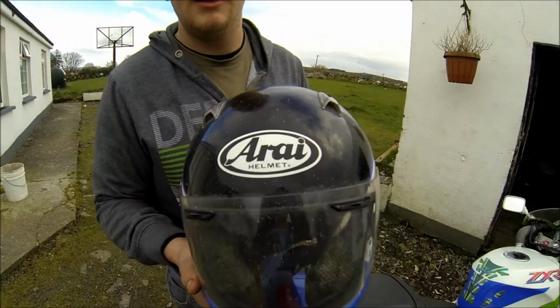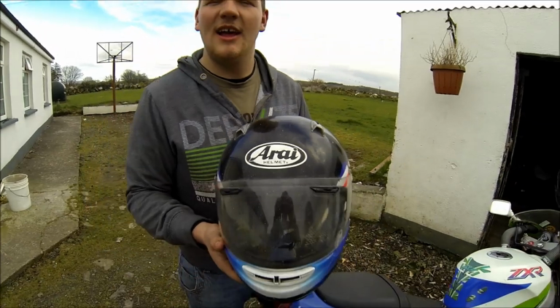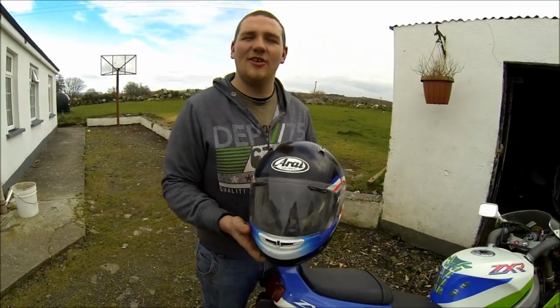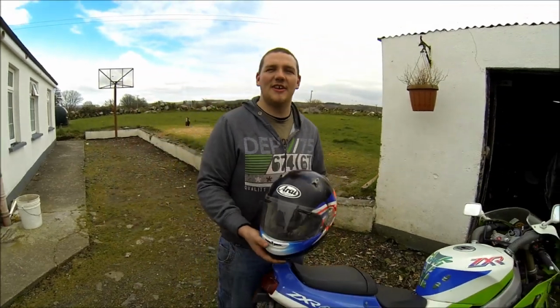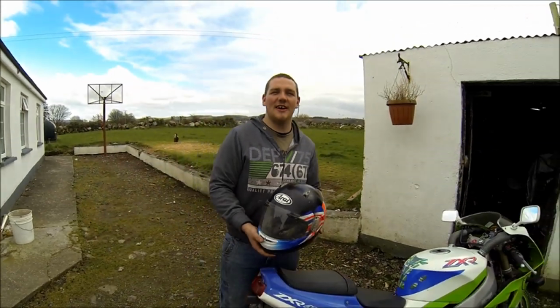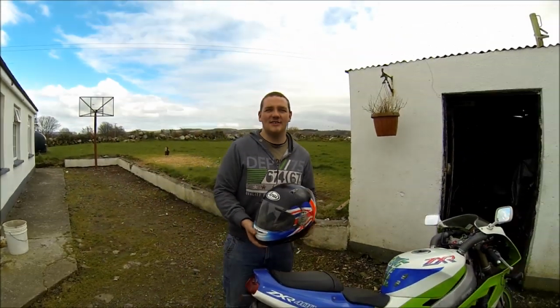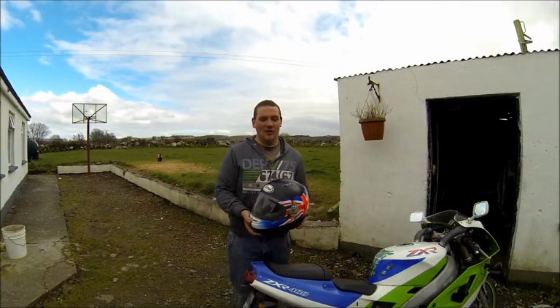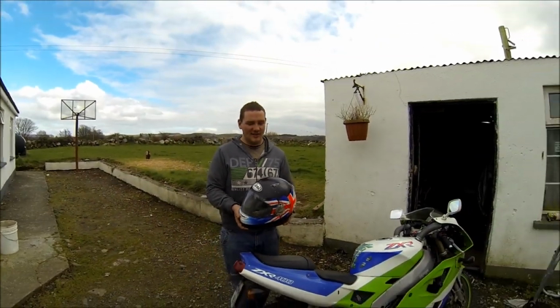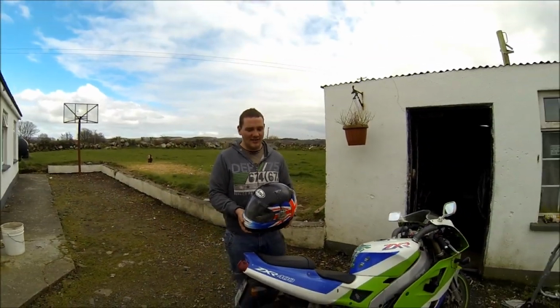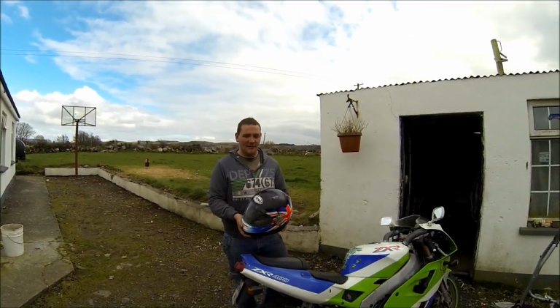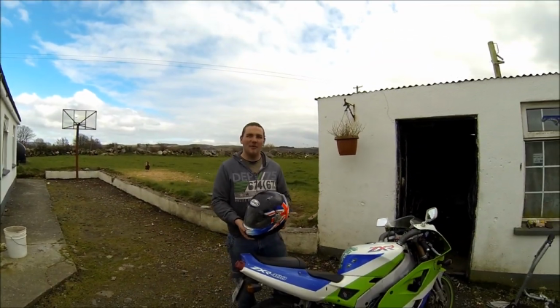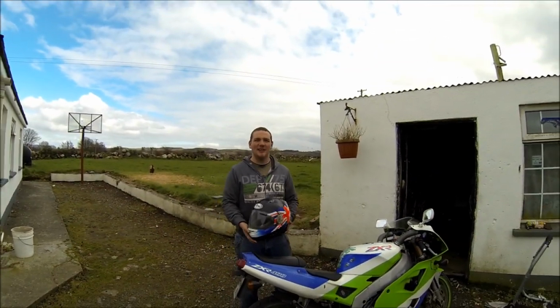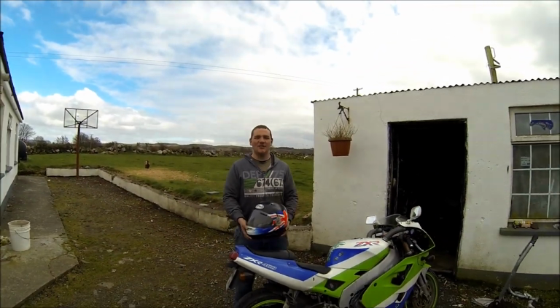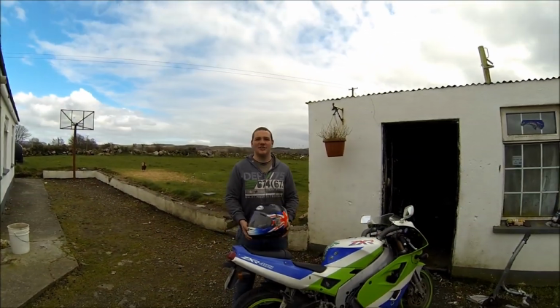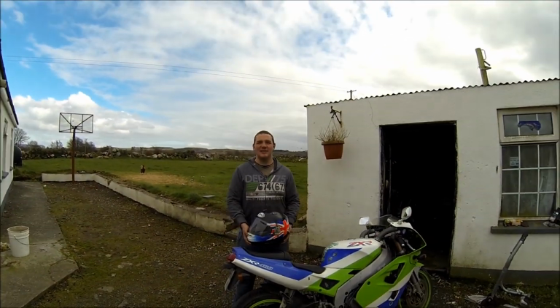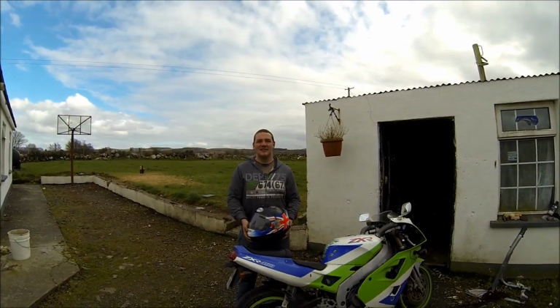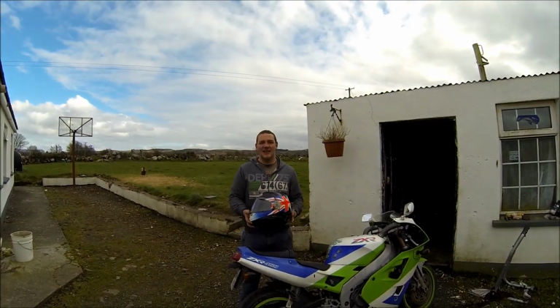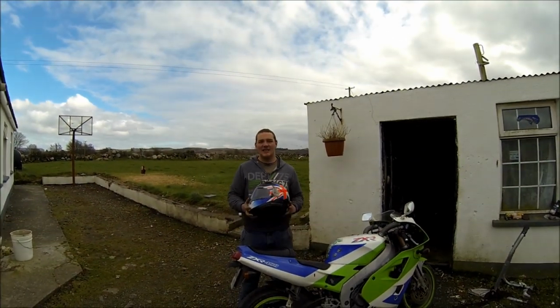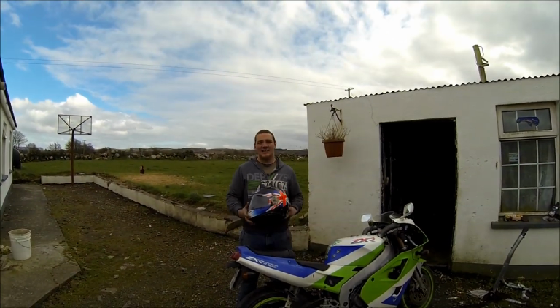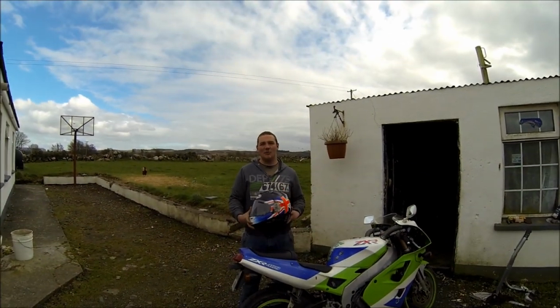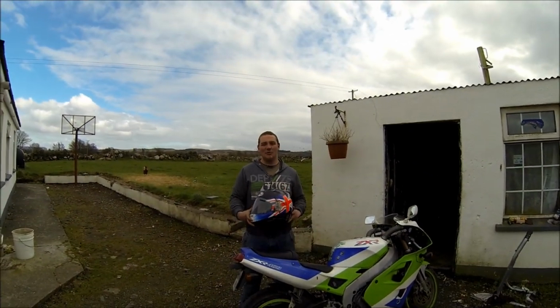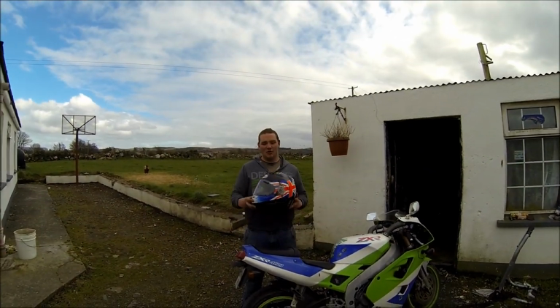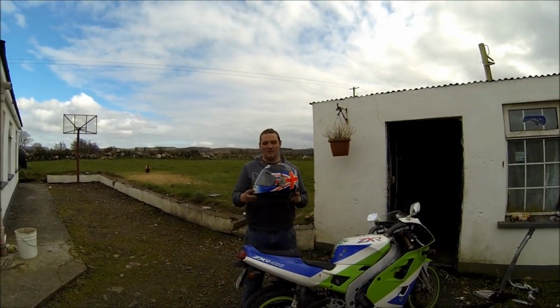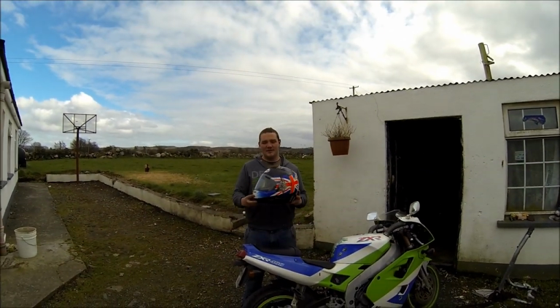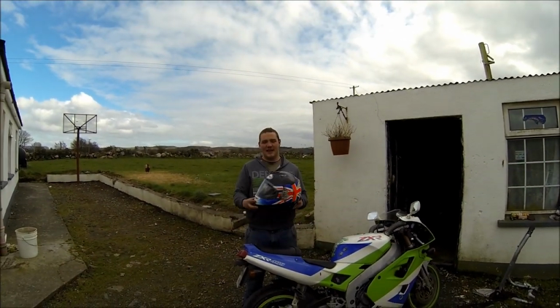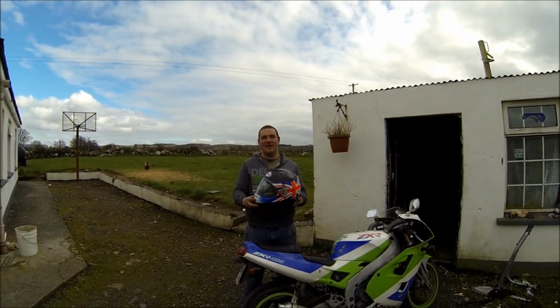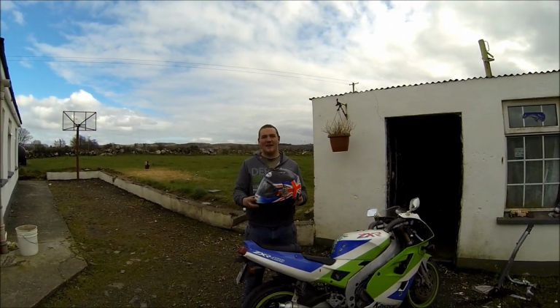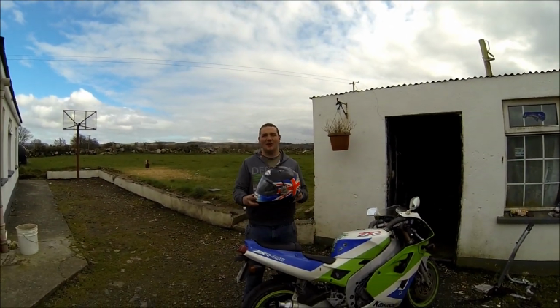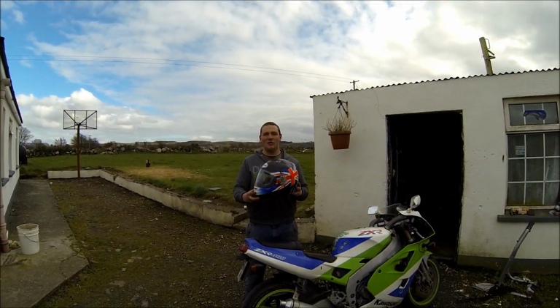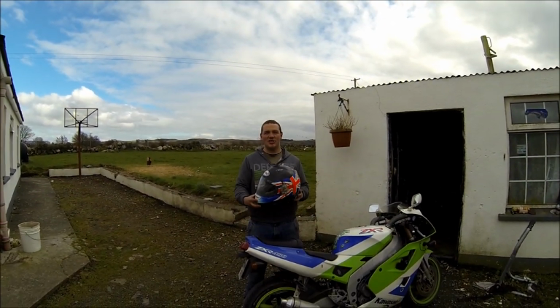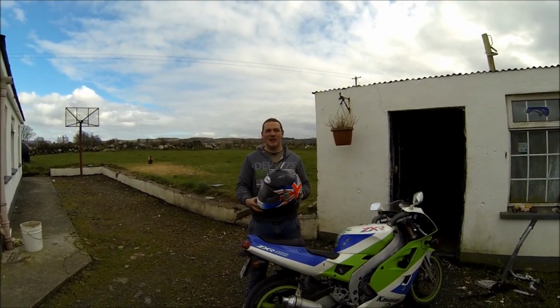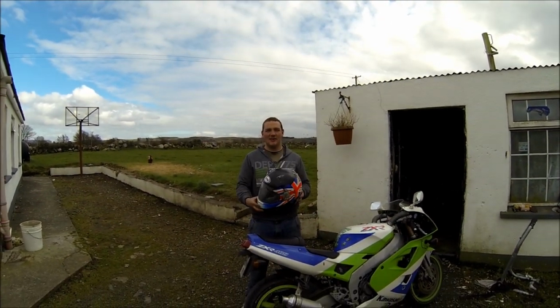Hello there guys, Owen here today from Bikestone and Jinx, and today we're blowing up this Array helmet with a shotgun.